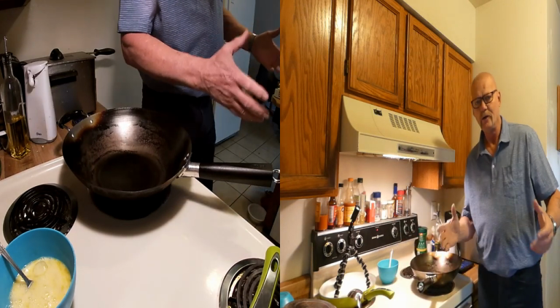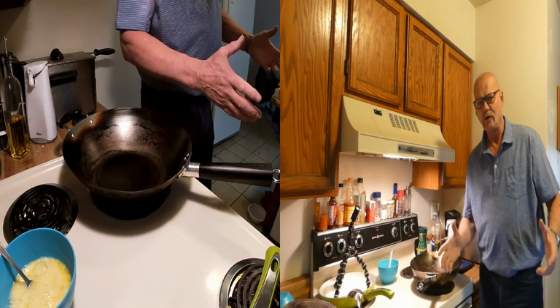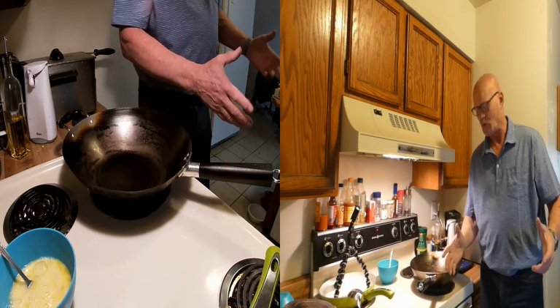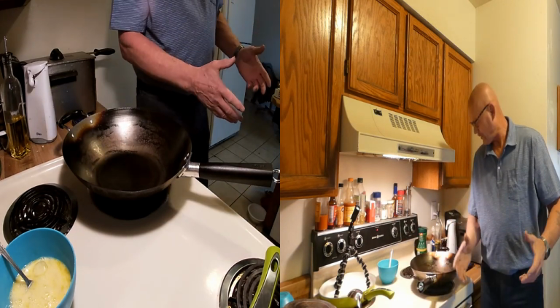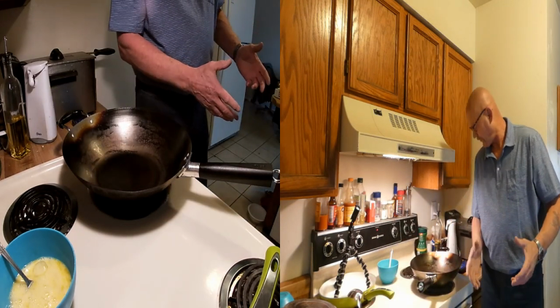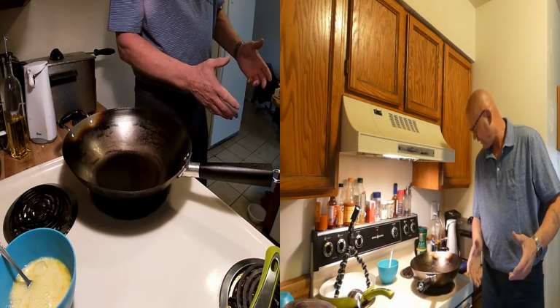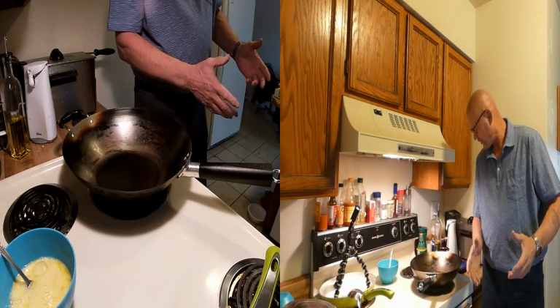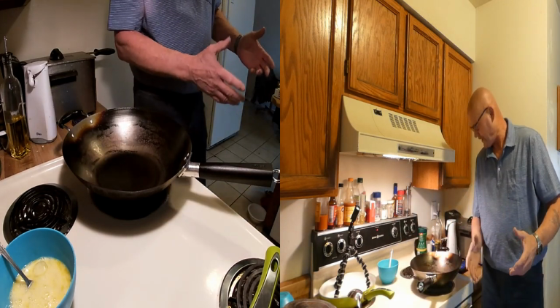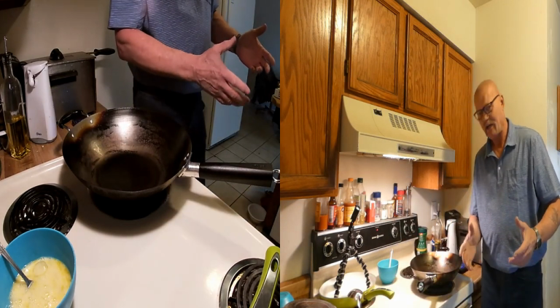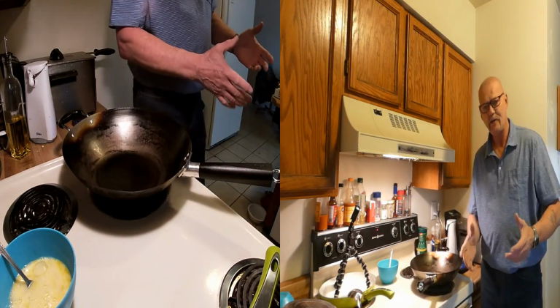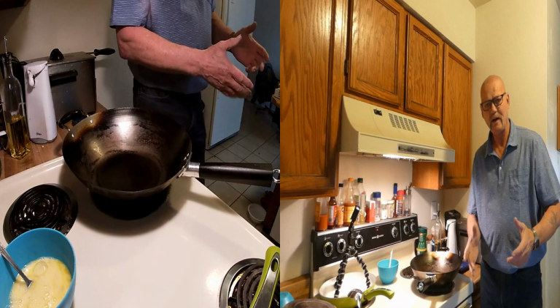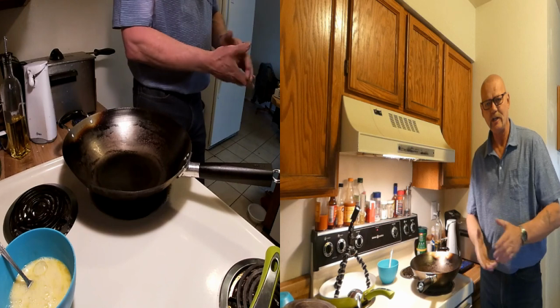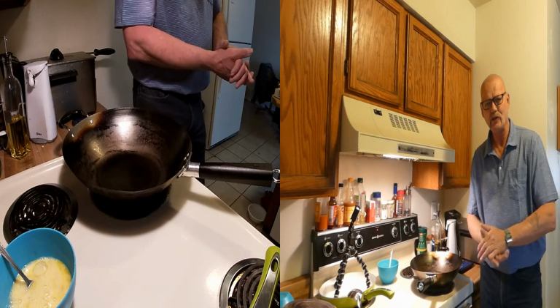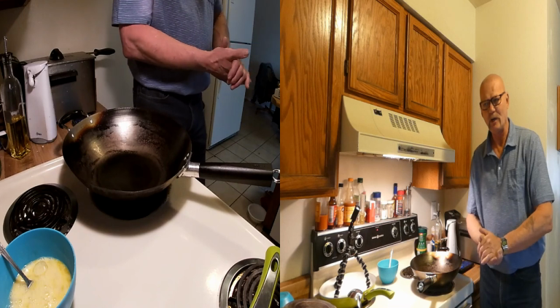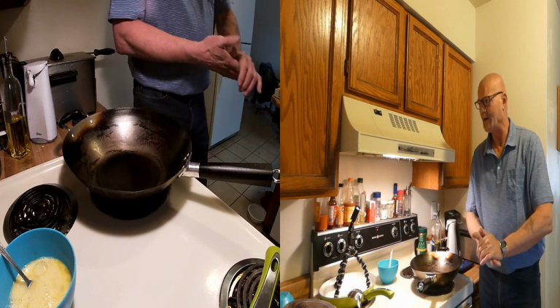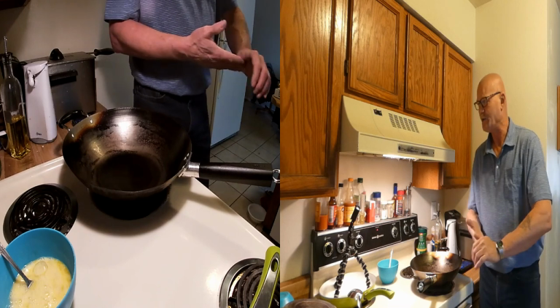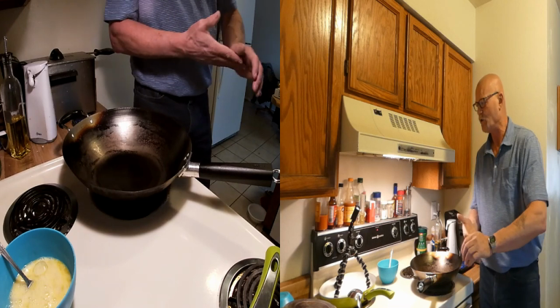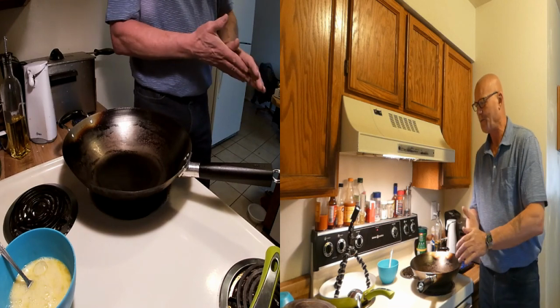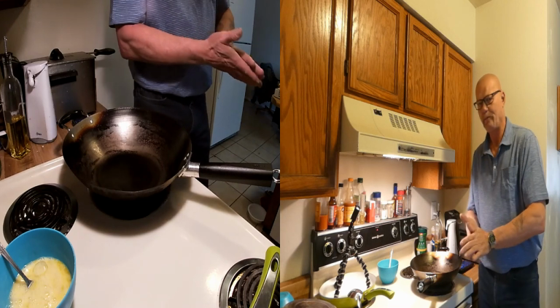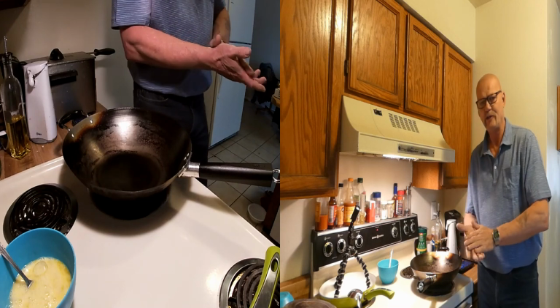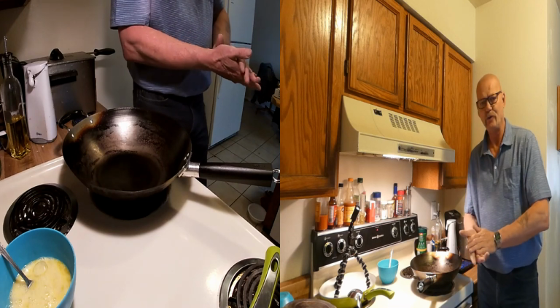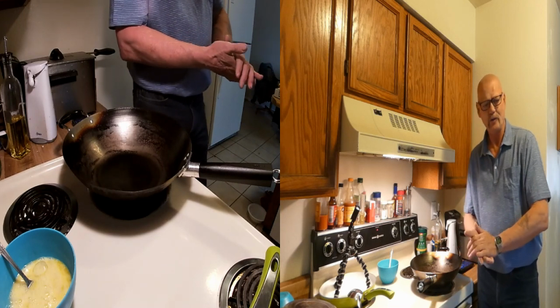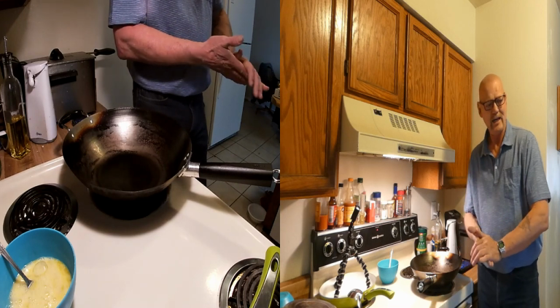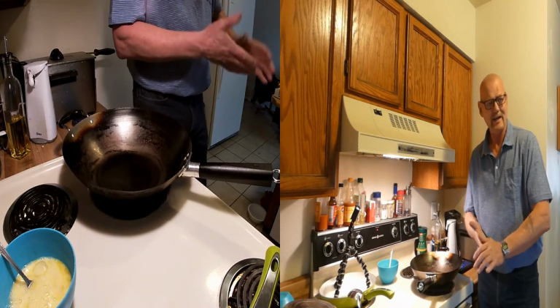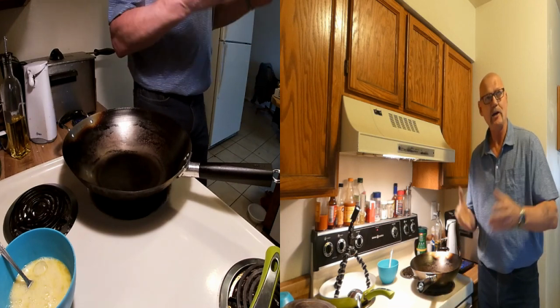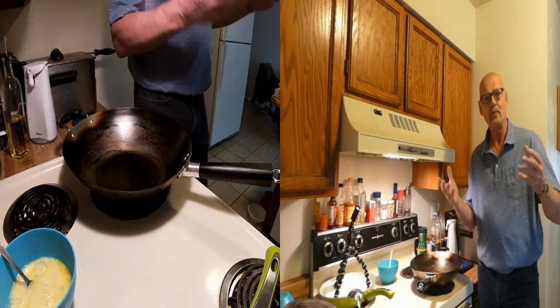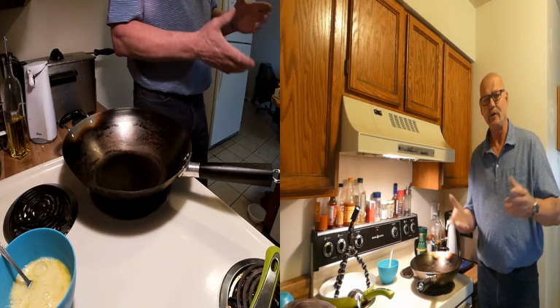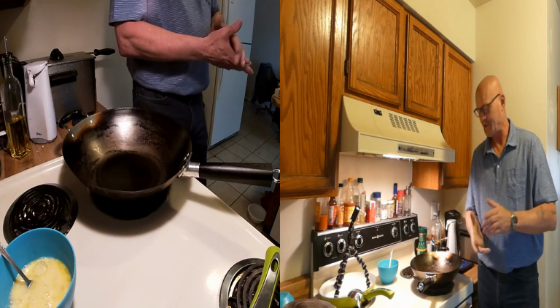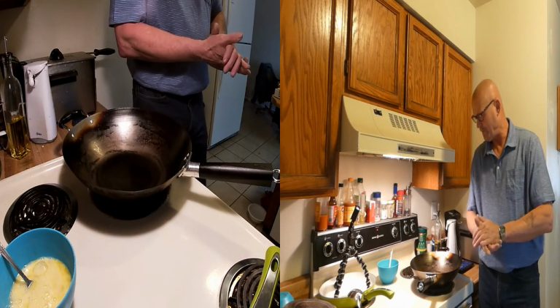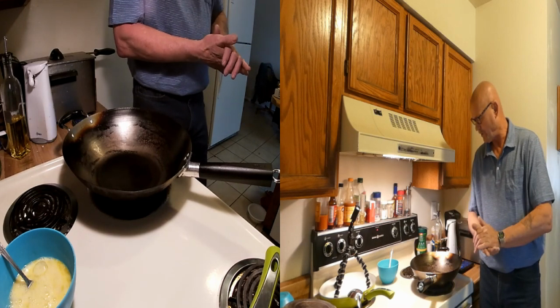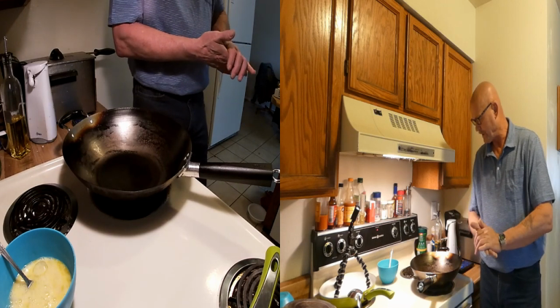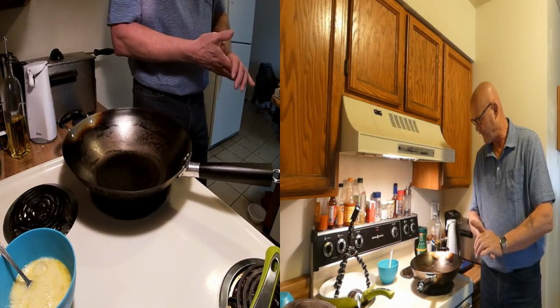Good morning, my friends. It's me again, your favorite denture wearer. I sure hope everybody's doing okay today. I hope you can see me all right.